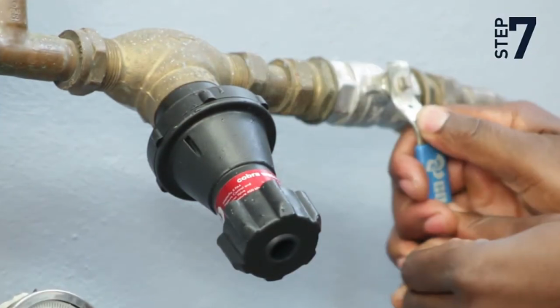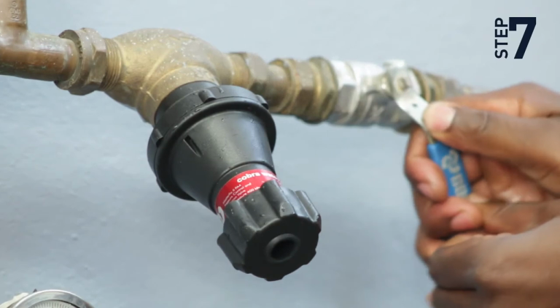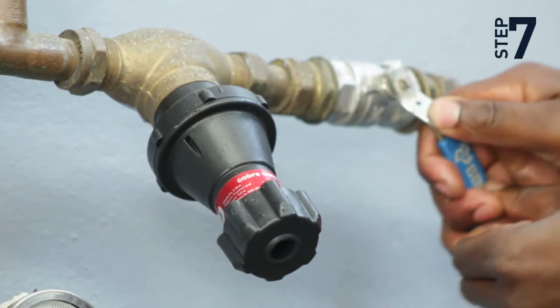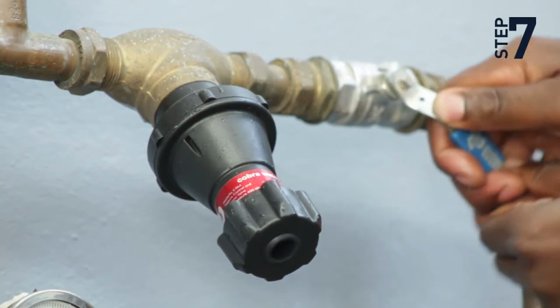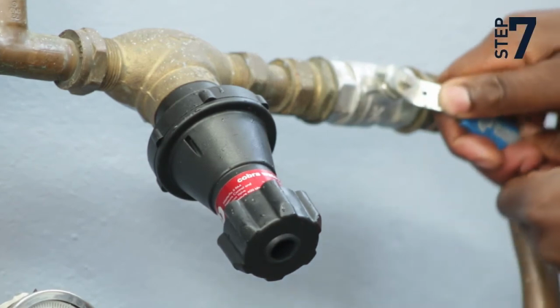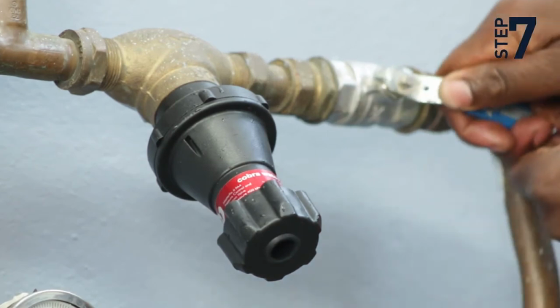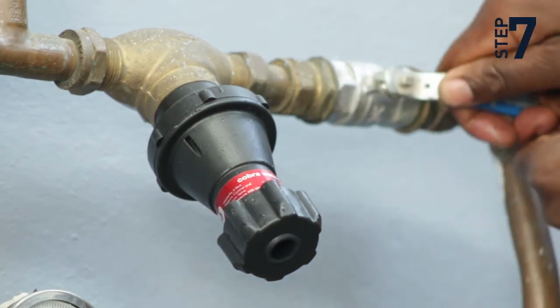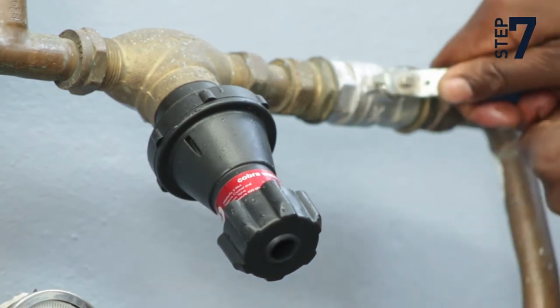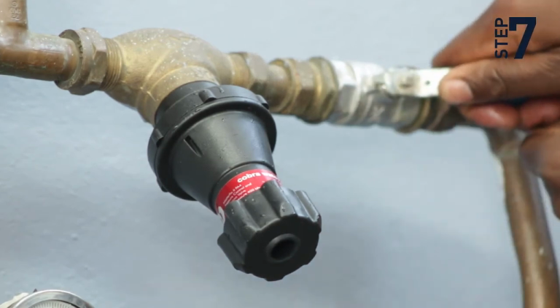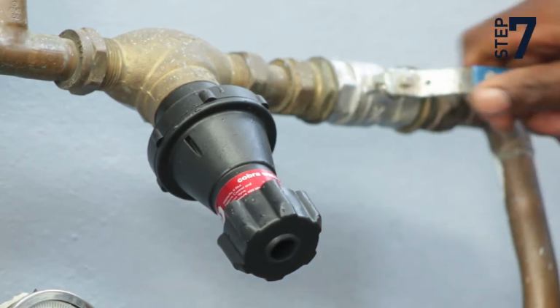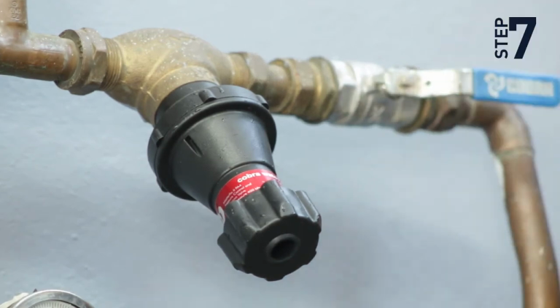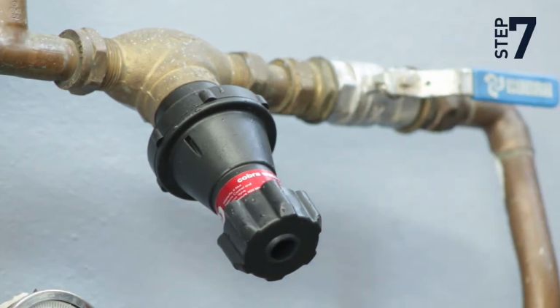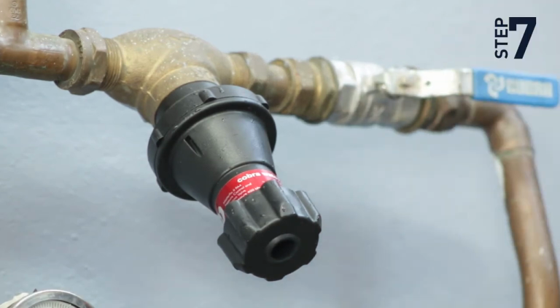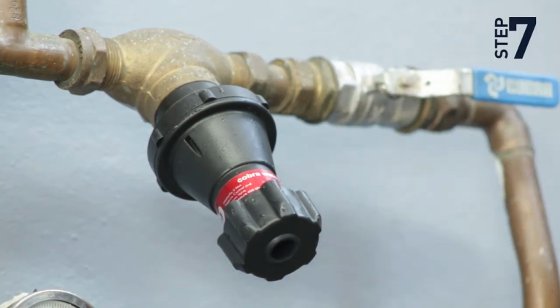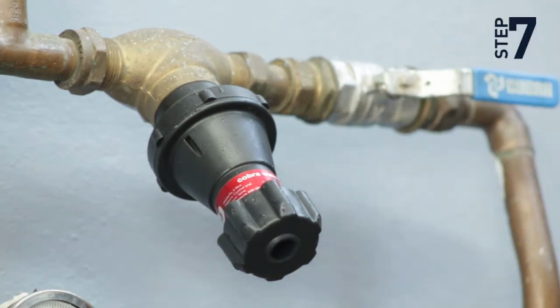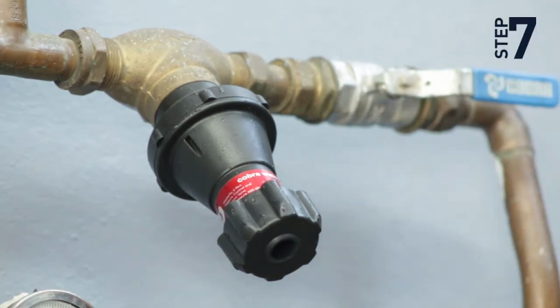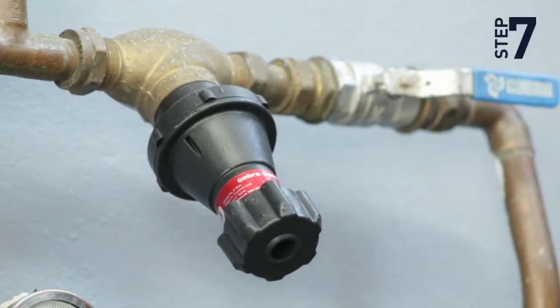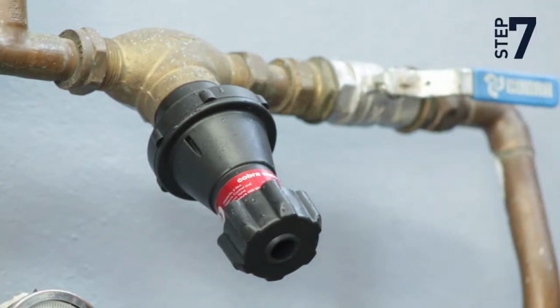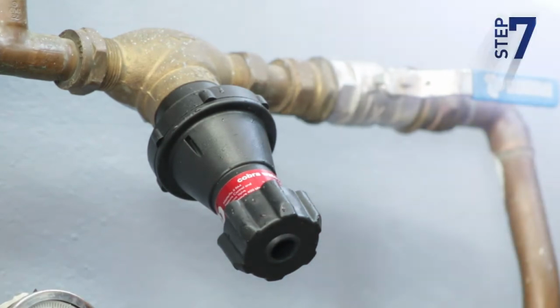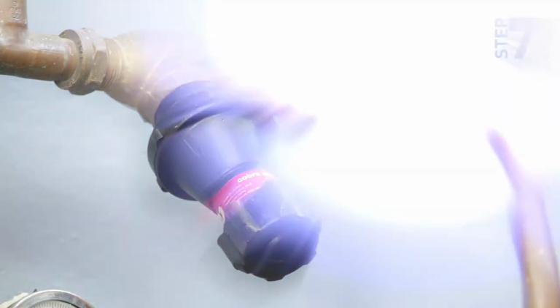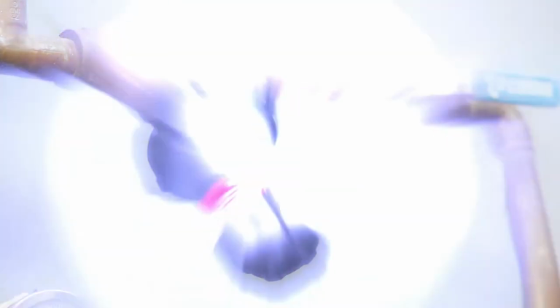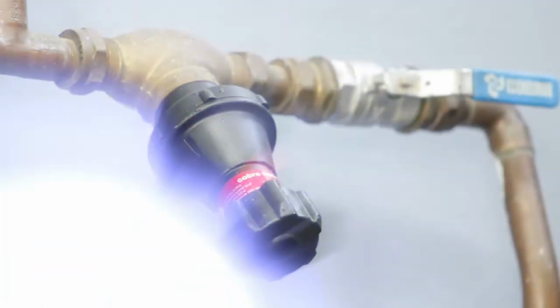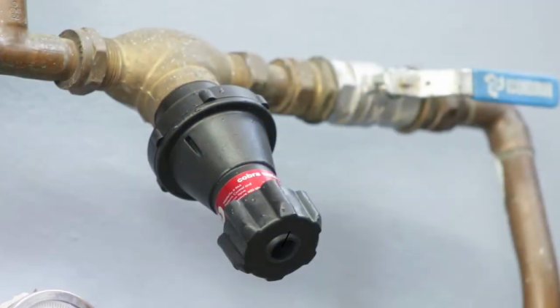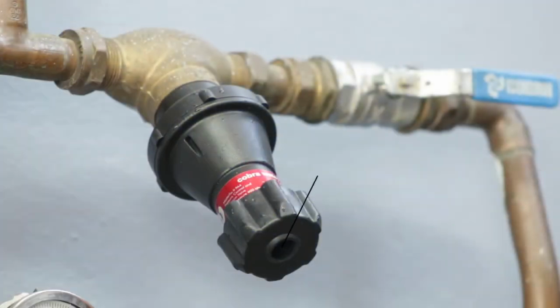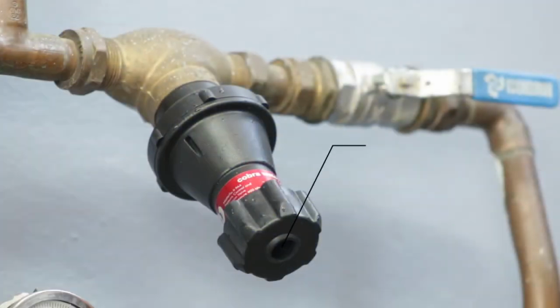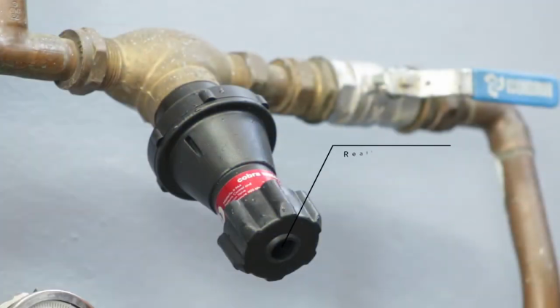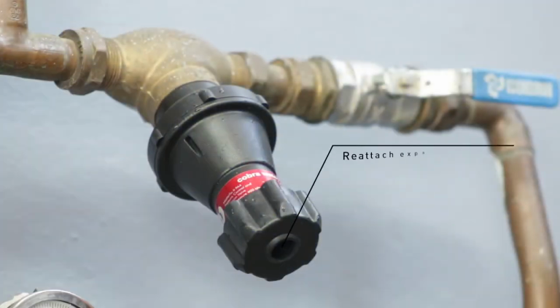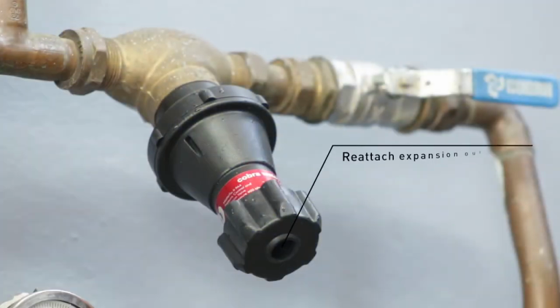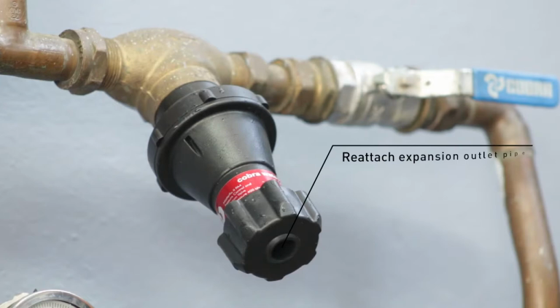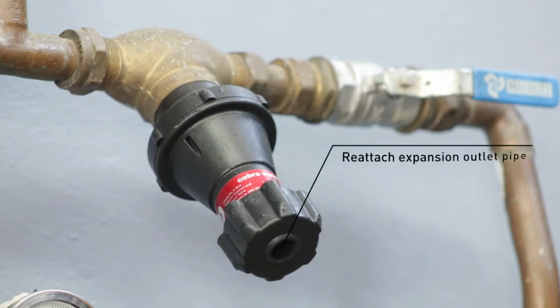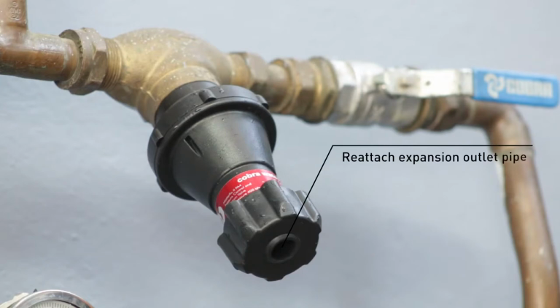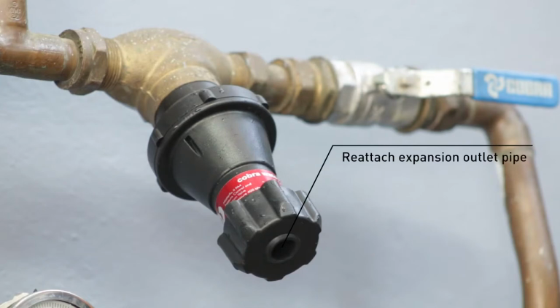Step 7: Turn the water supply back on and check for leaks. Enjoy your pressure installation.